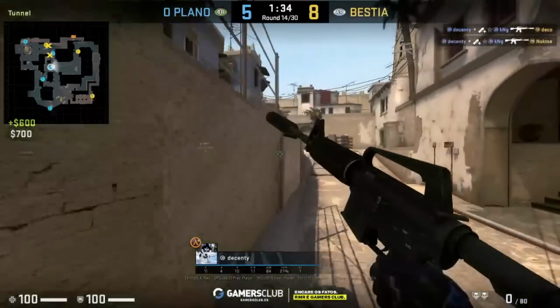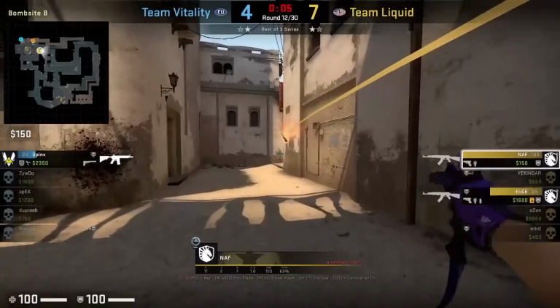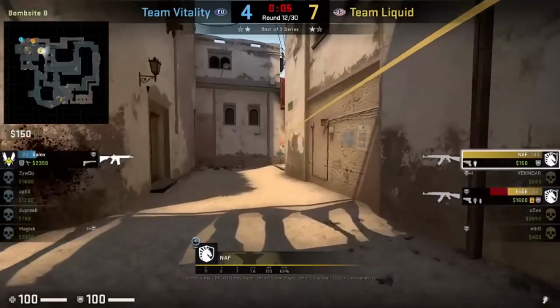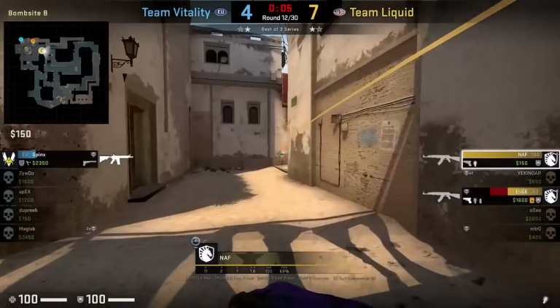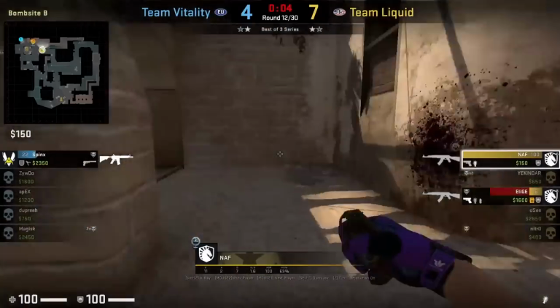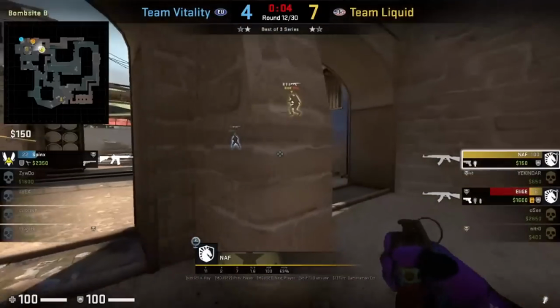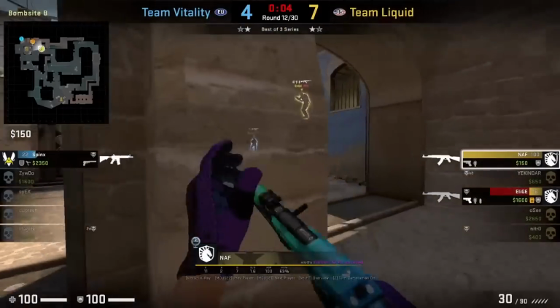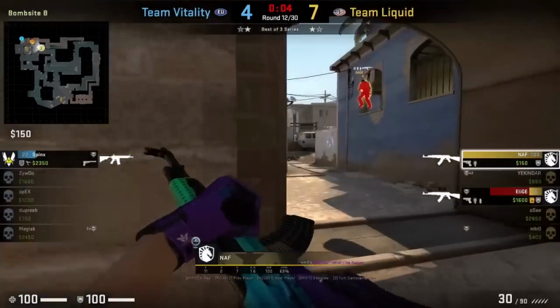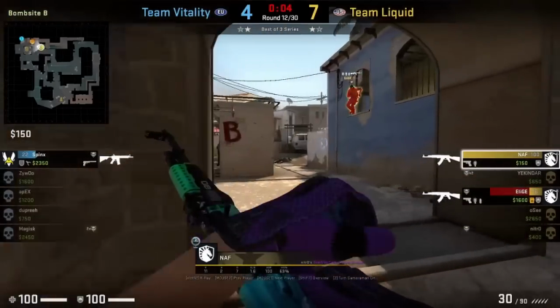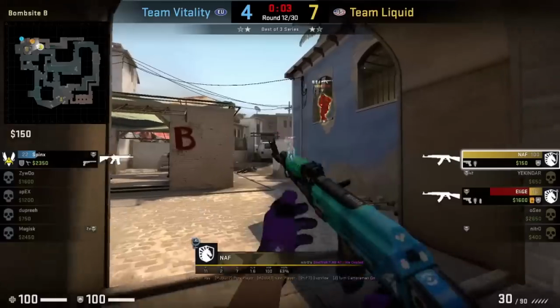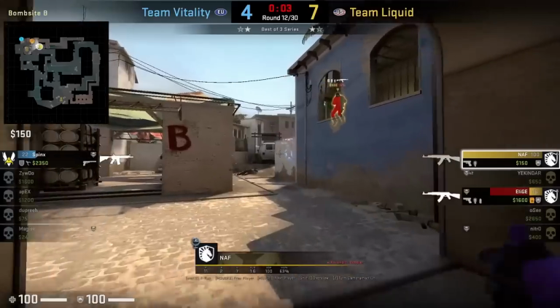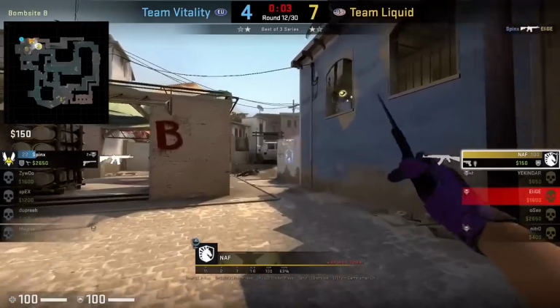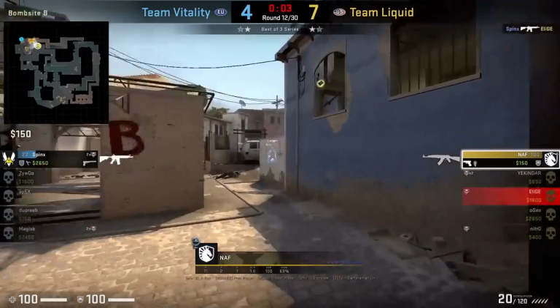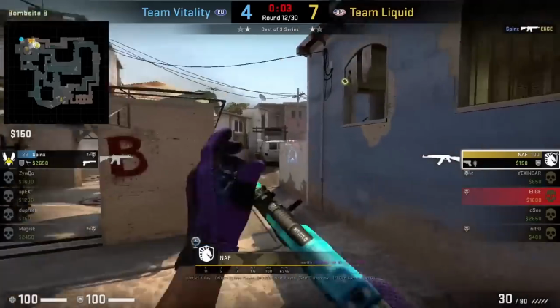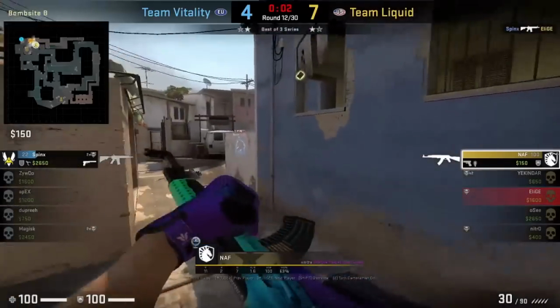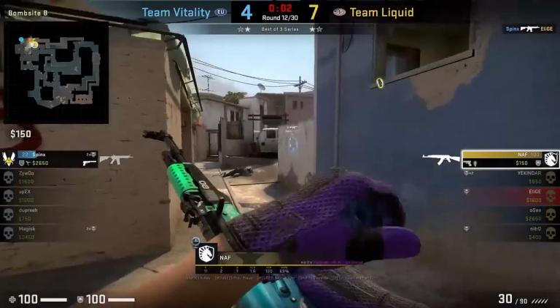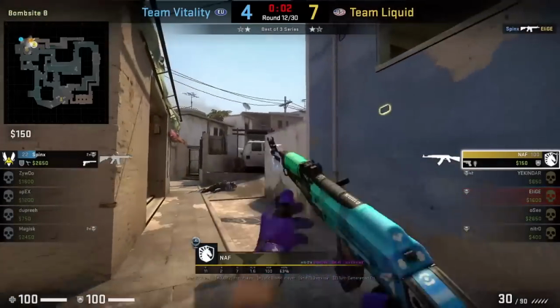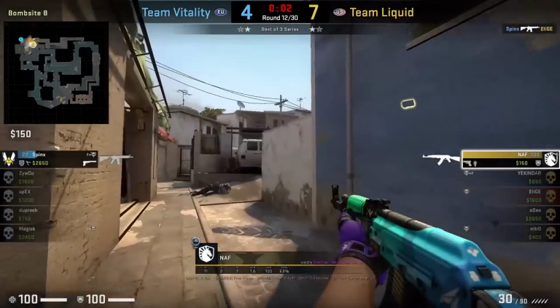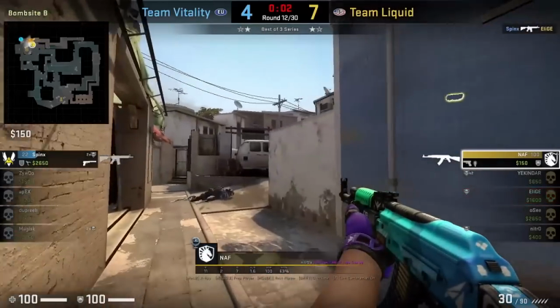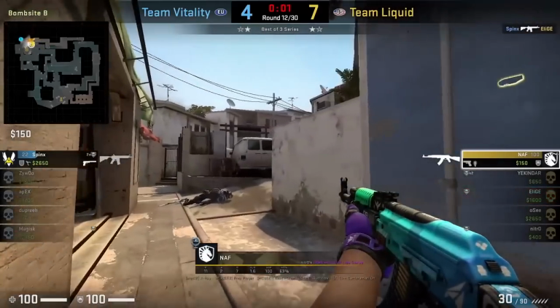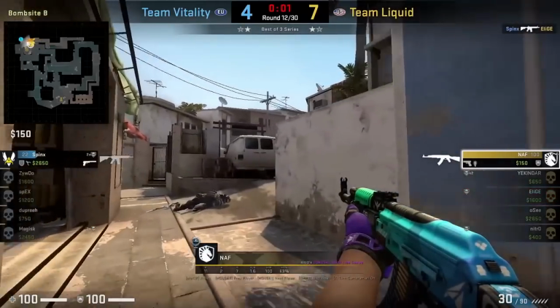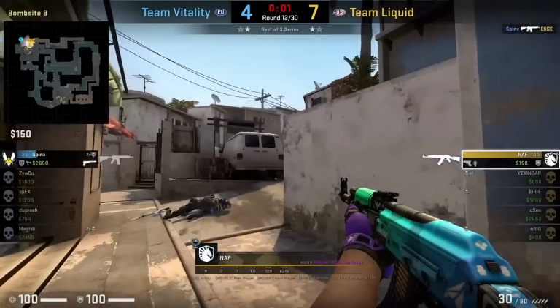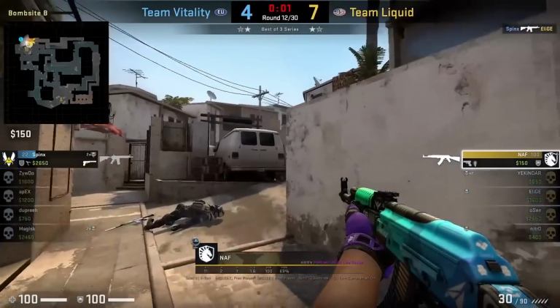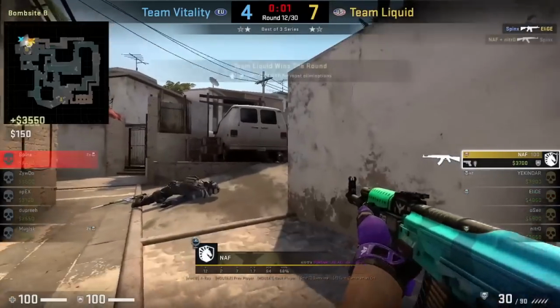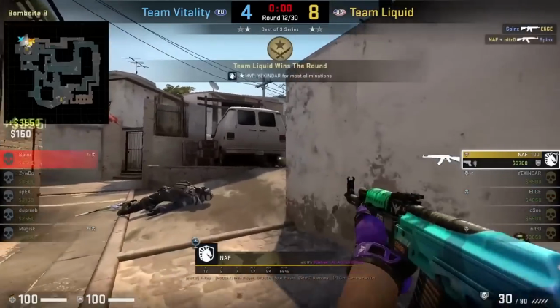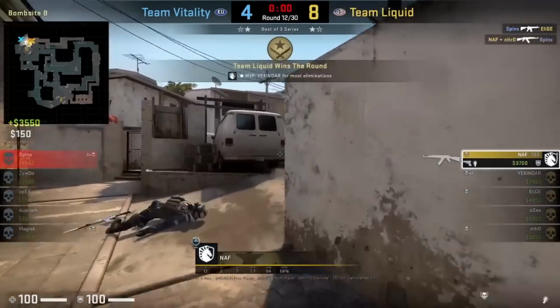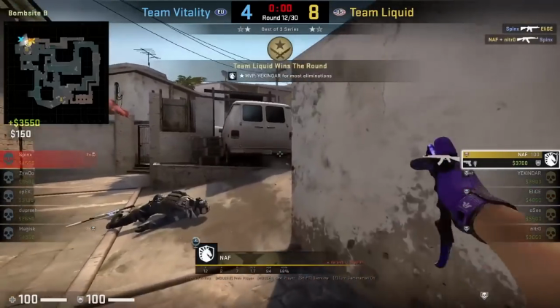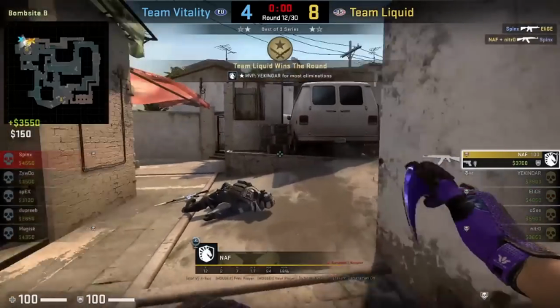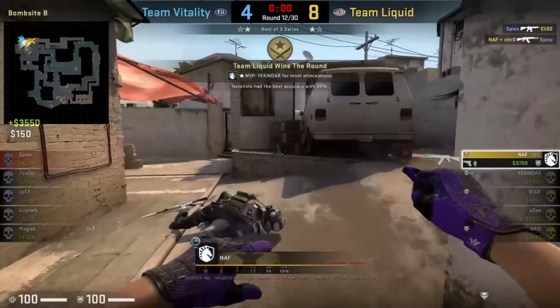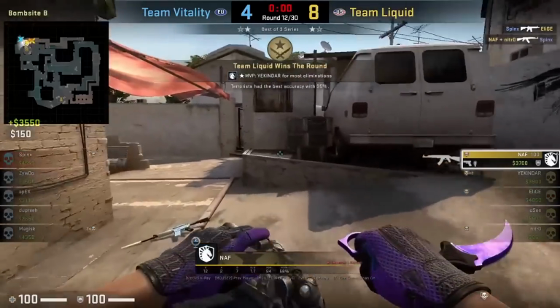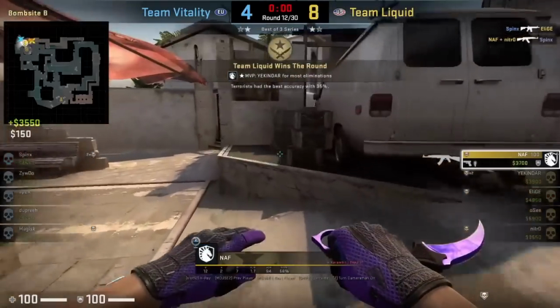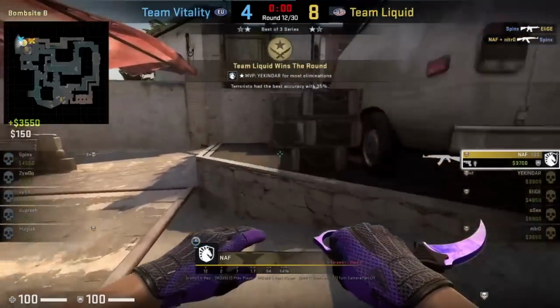If anyone is playing van, you can actually shoot their toes here, which Nath does under the van to get the frag.